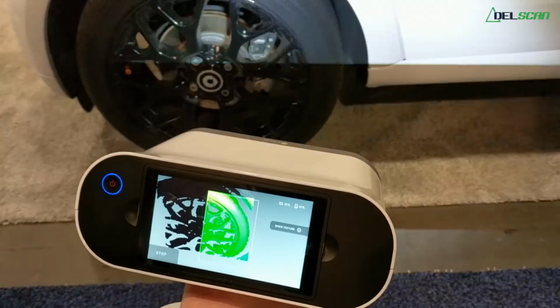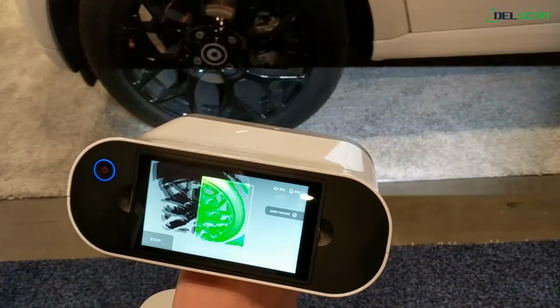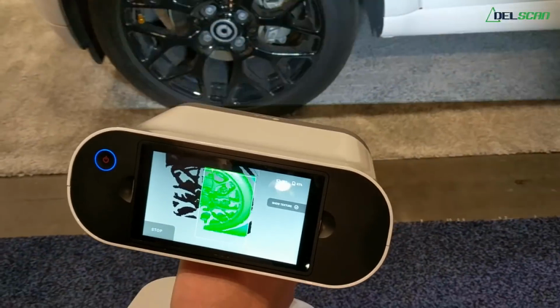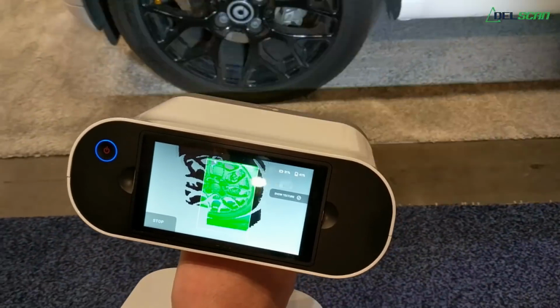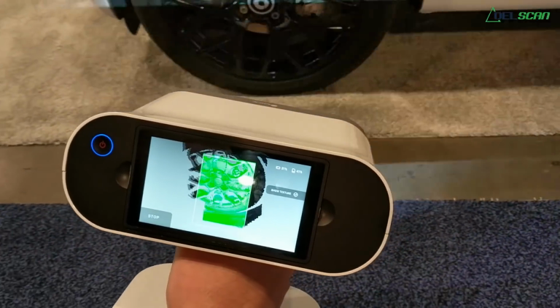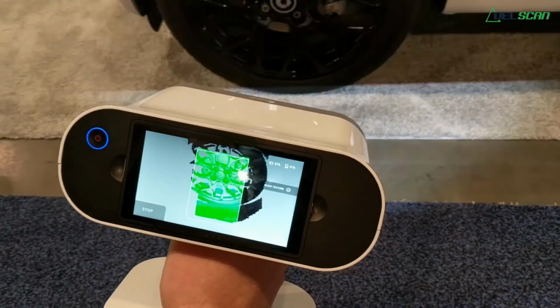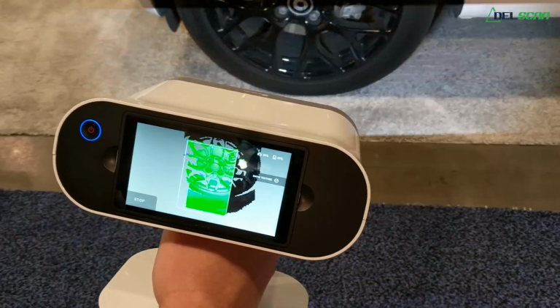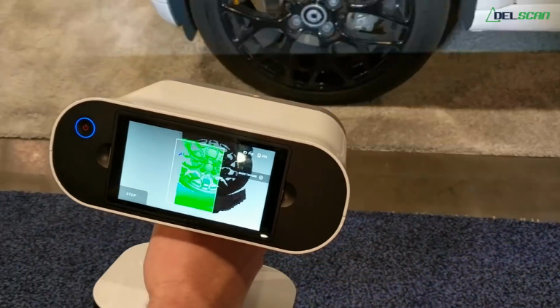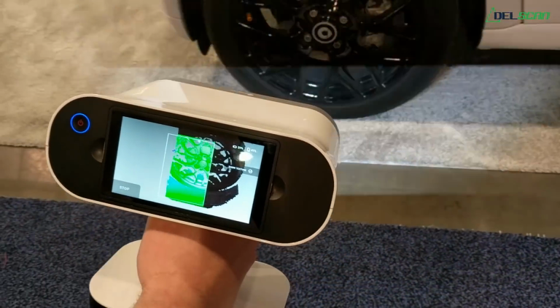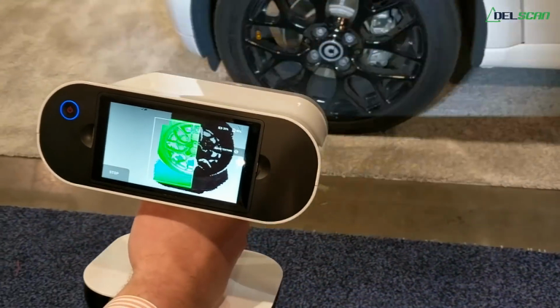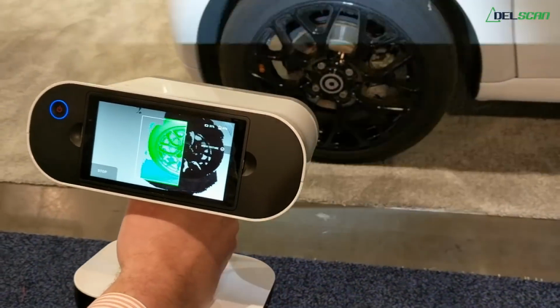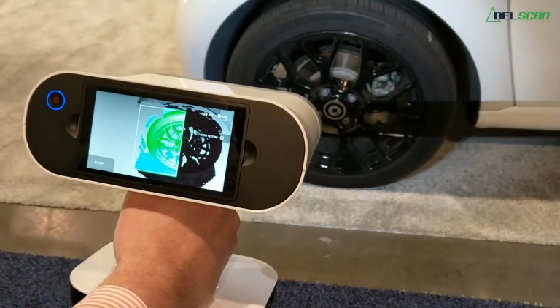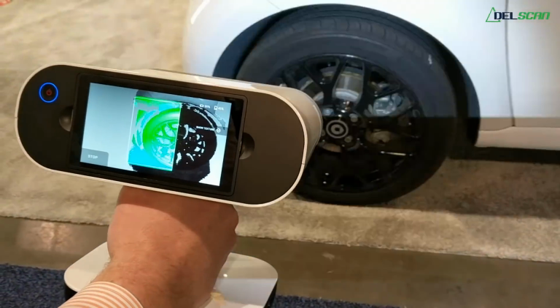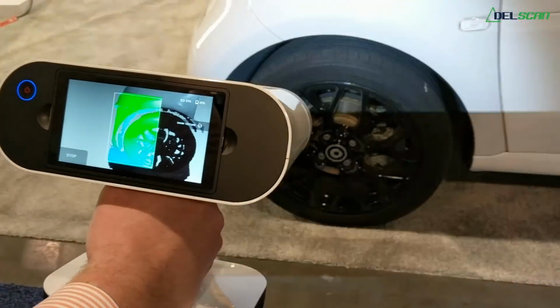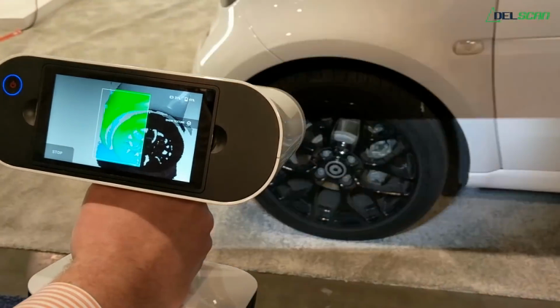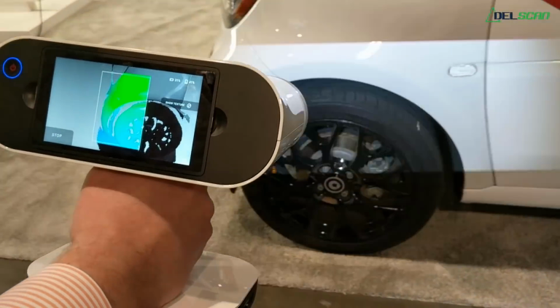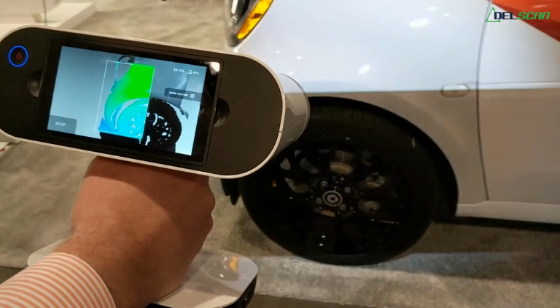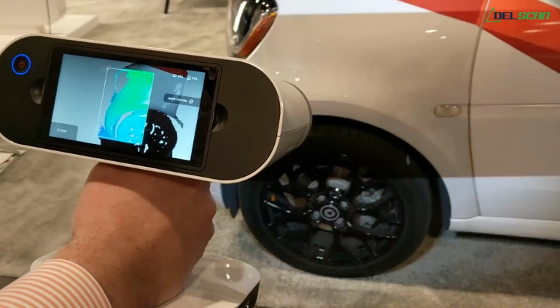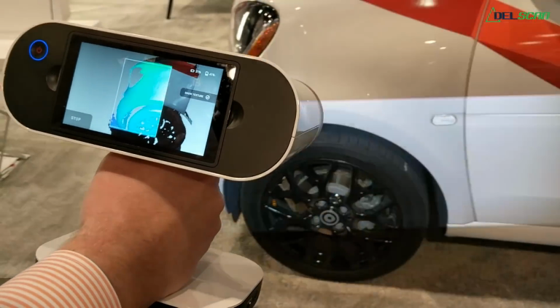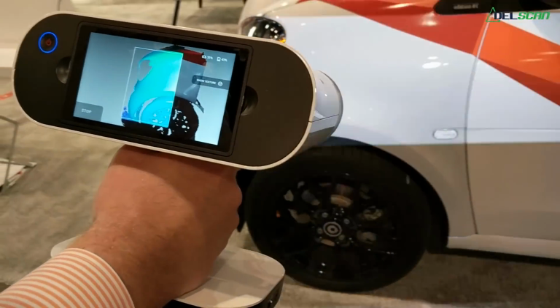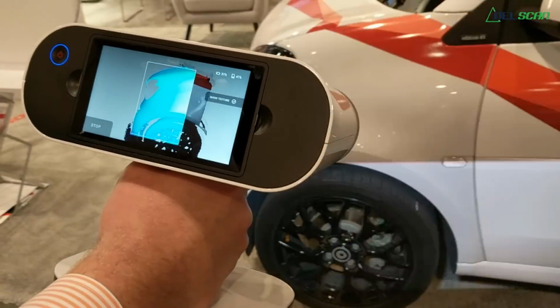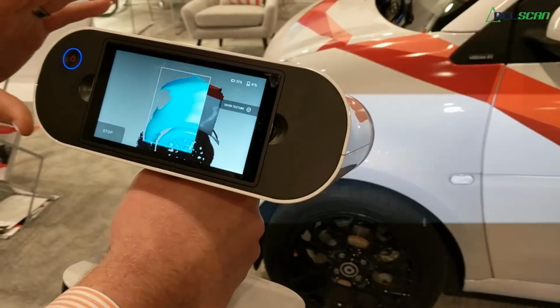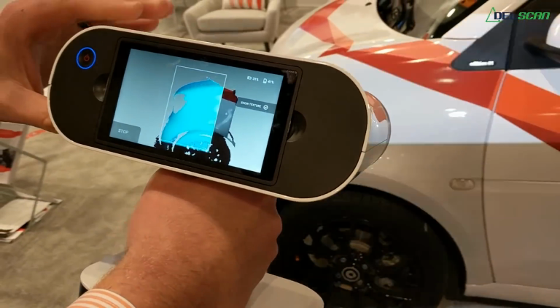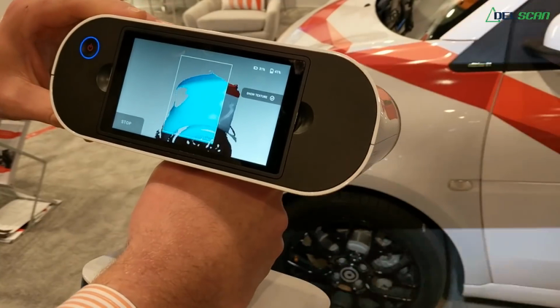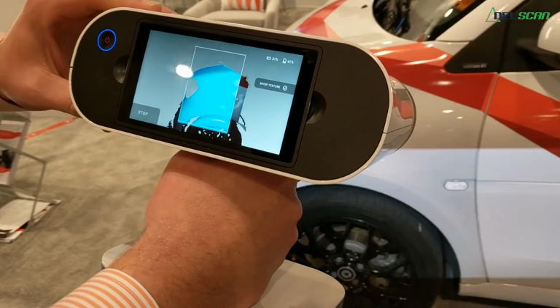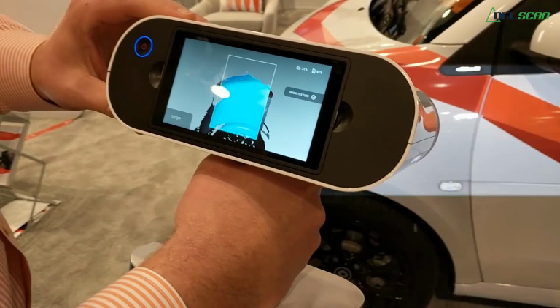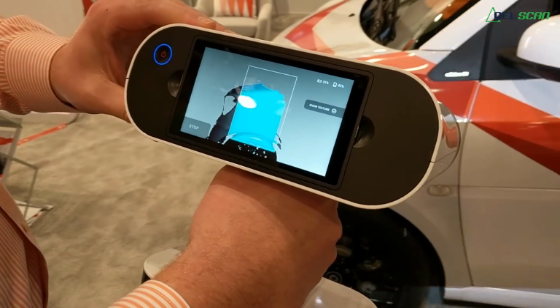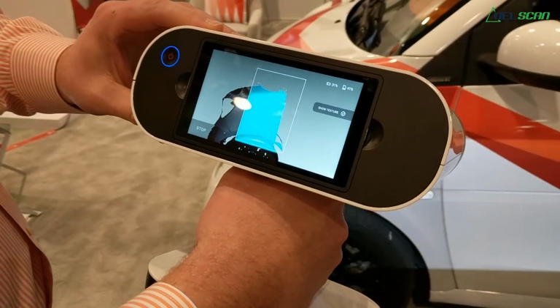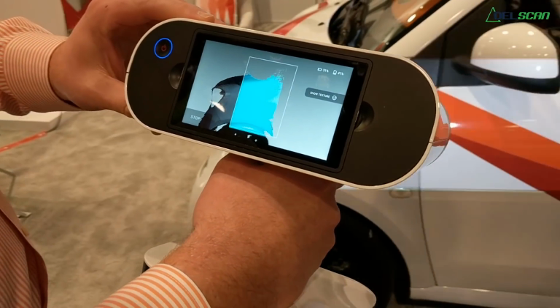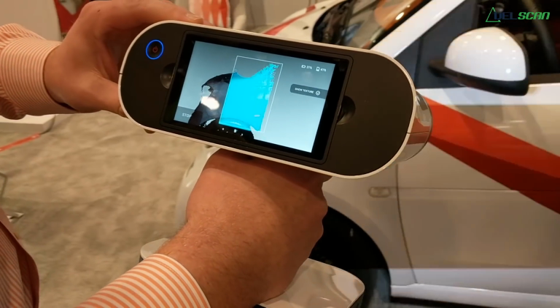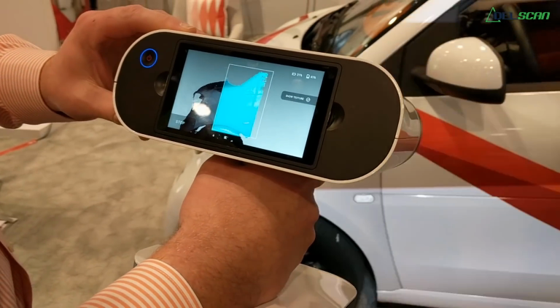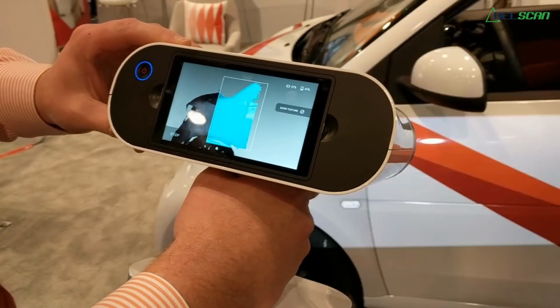Super fast scanning — this is 80 frames per second. If we back up a little bit, we get an even larger field of view.